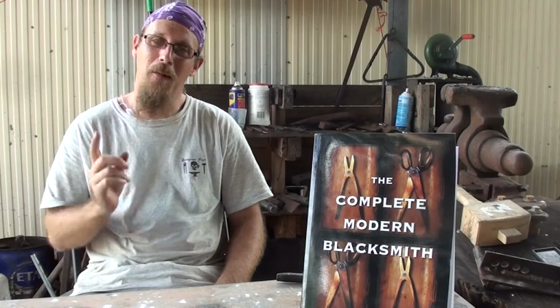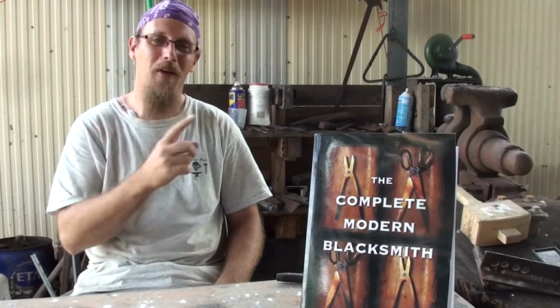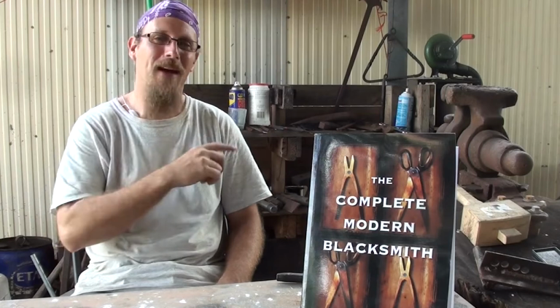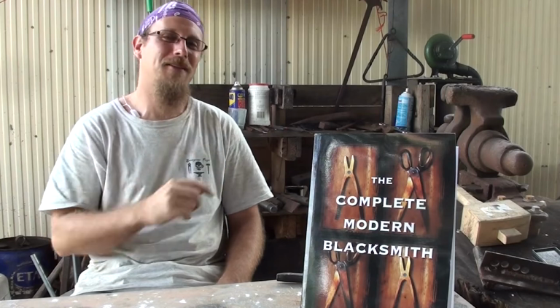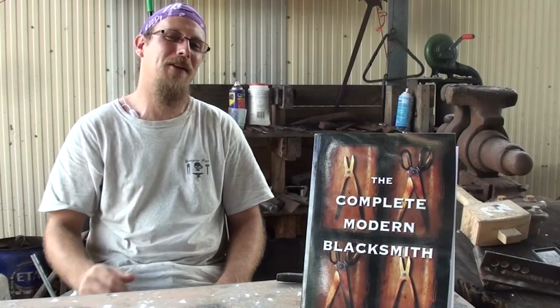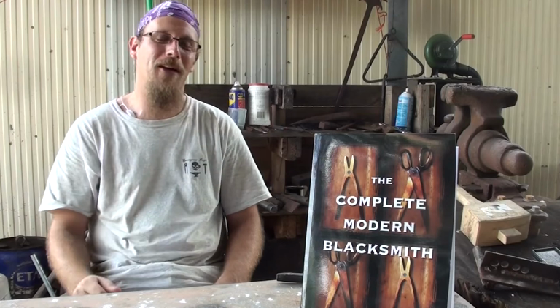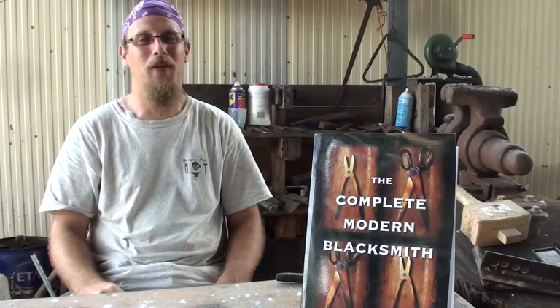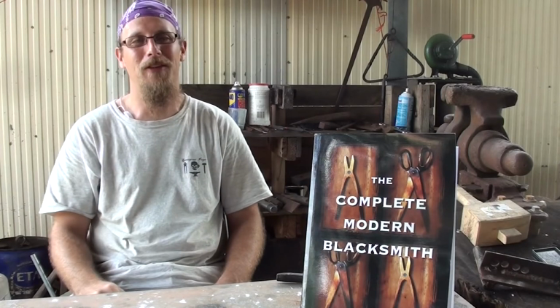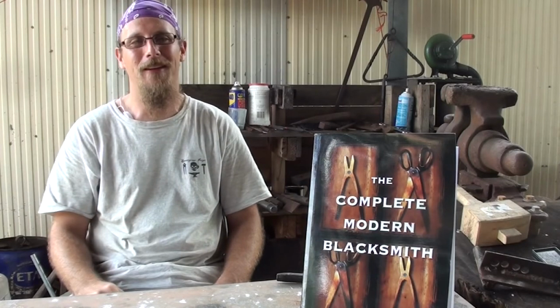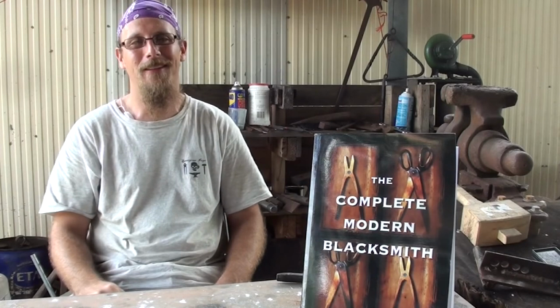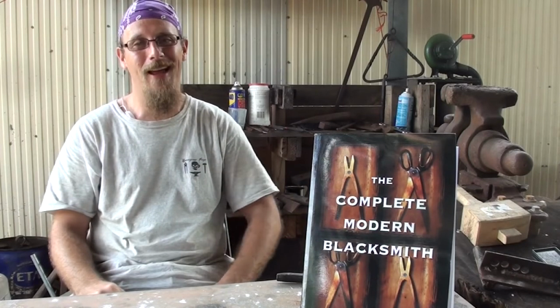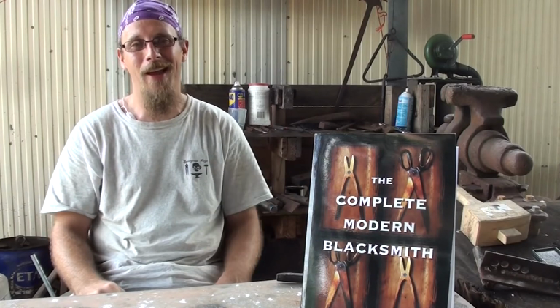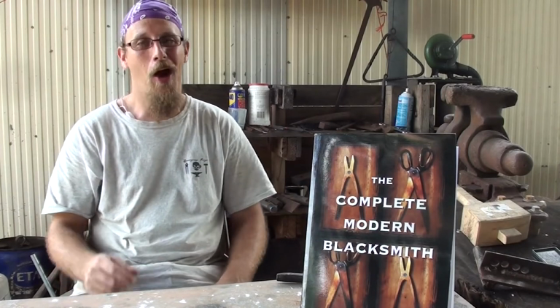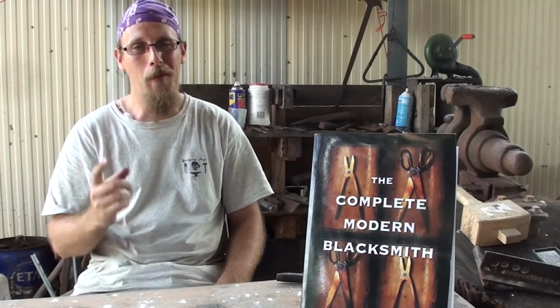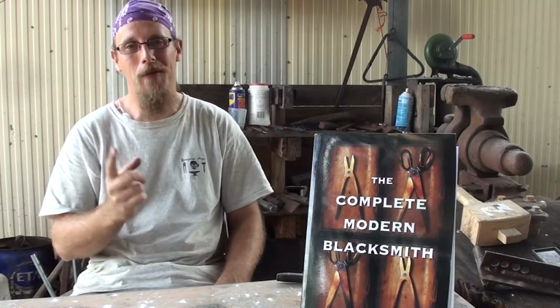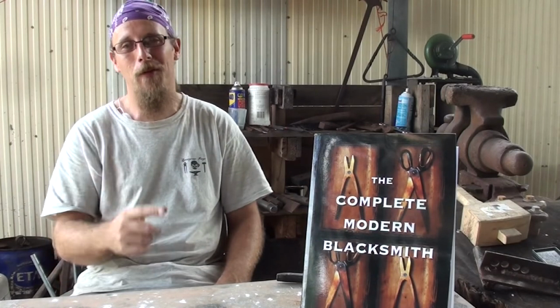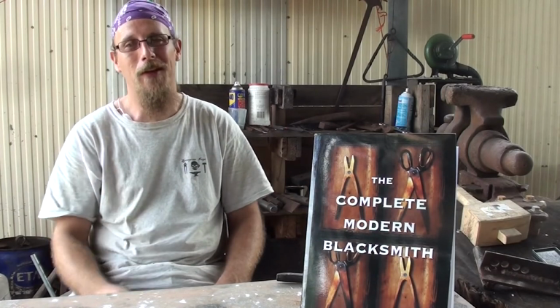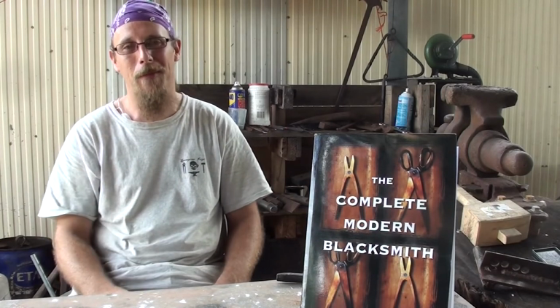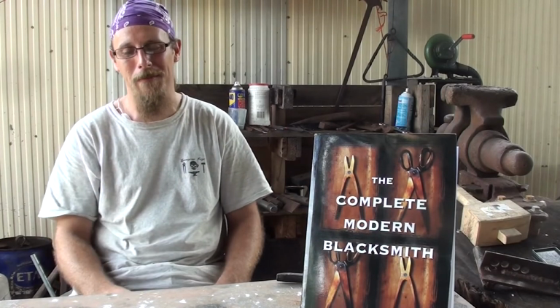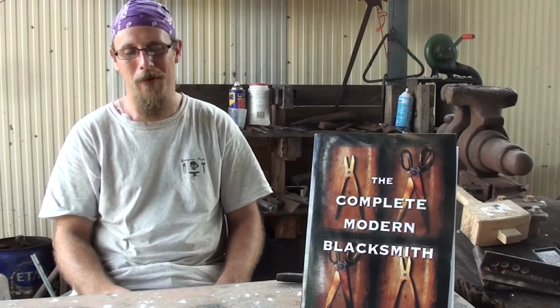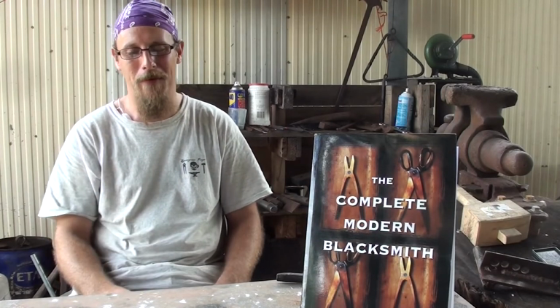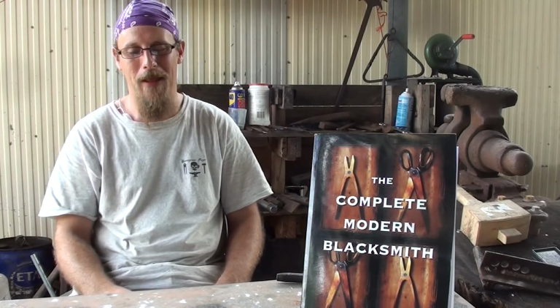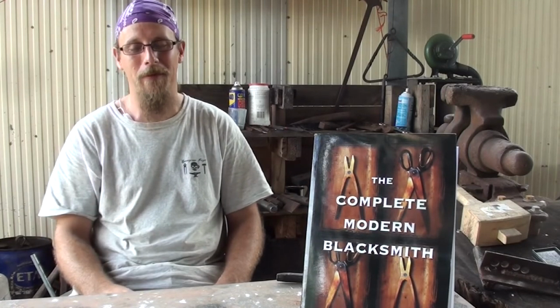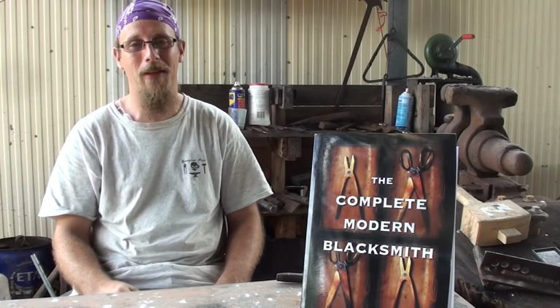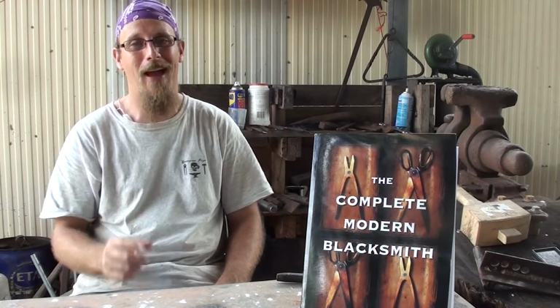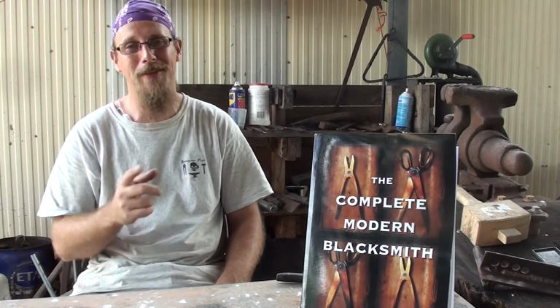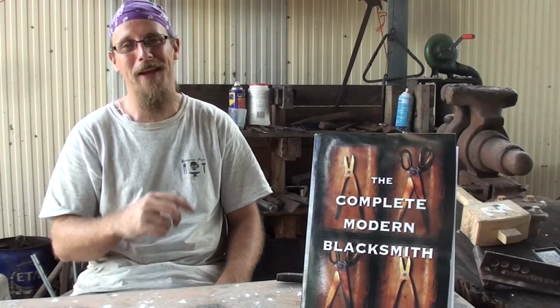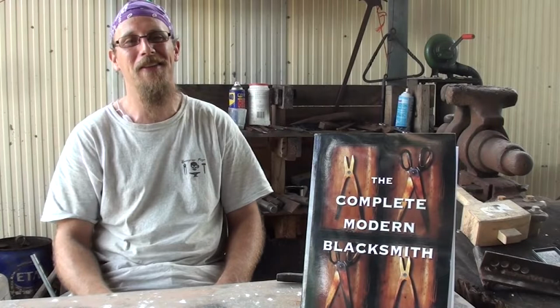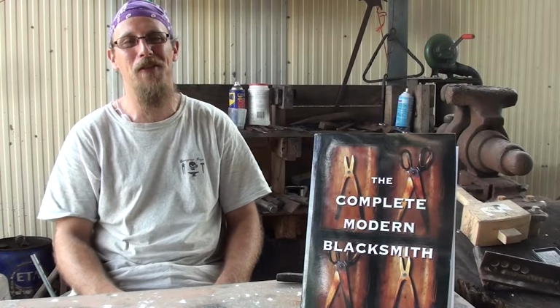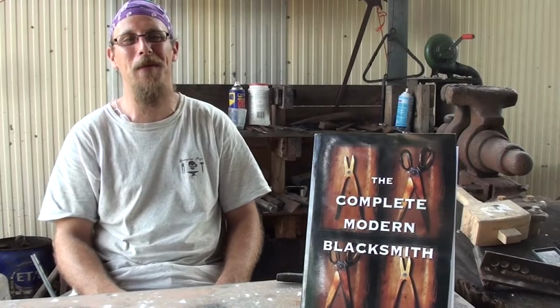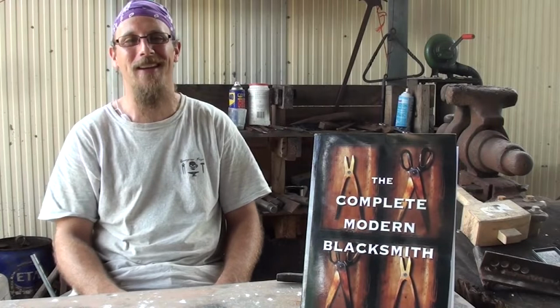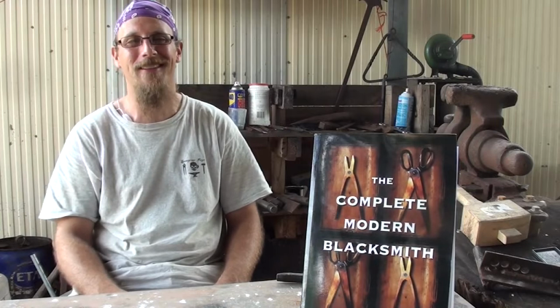Welcome back to Speargrass Forge. Today I'll be reviewing The Complete Modern Blacksmith as a book for beginners.